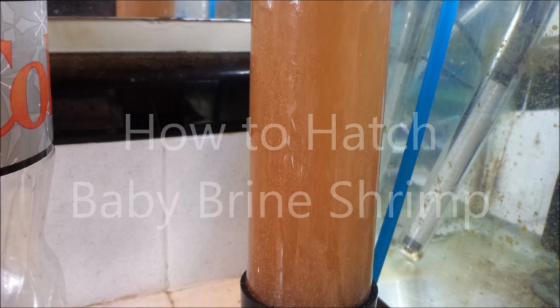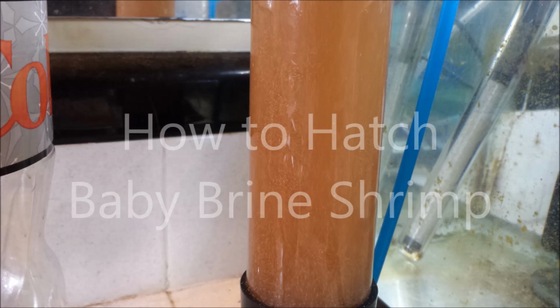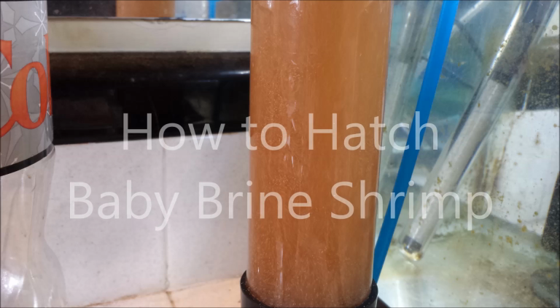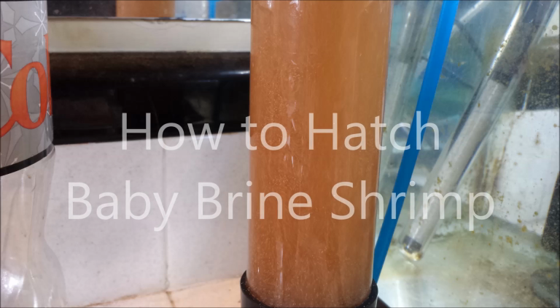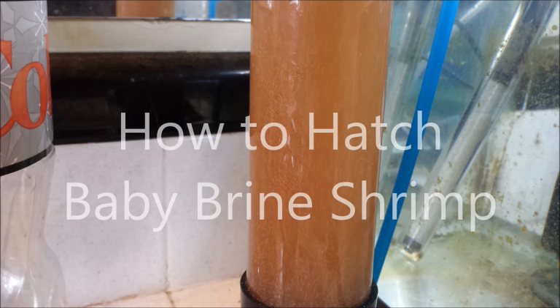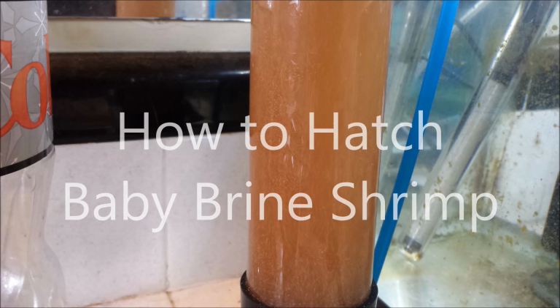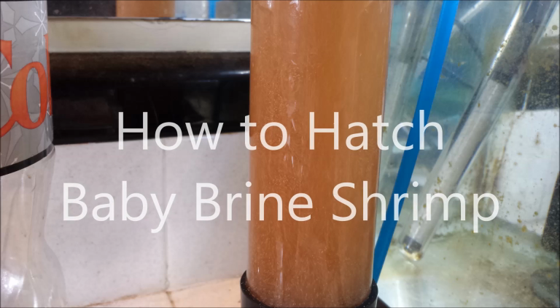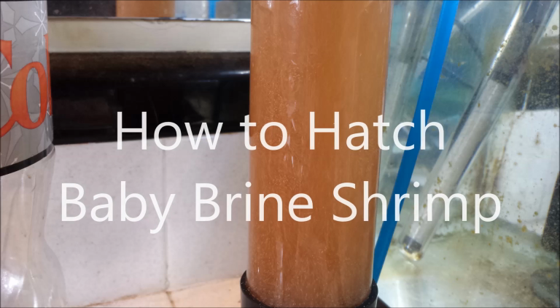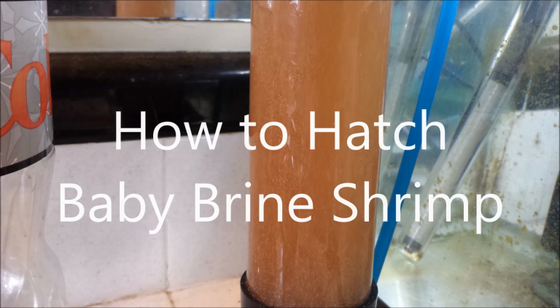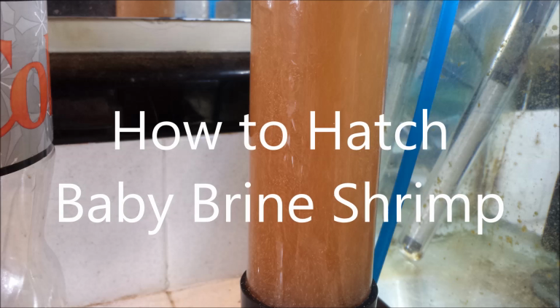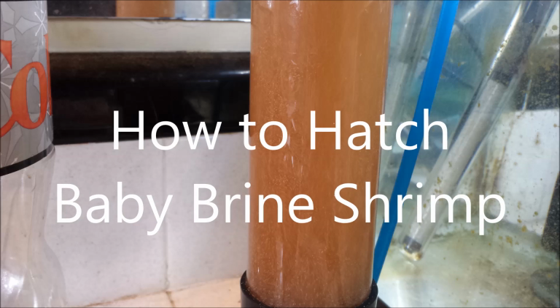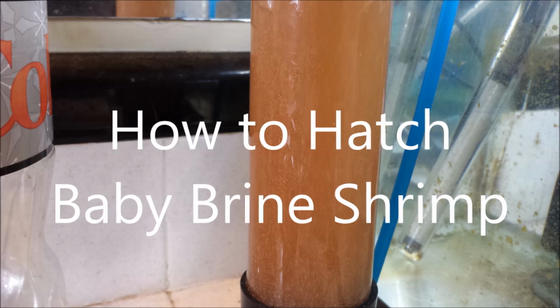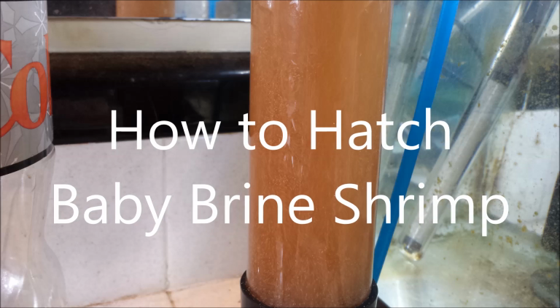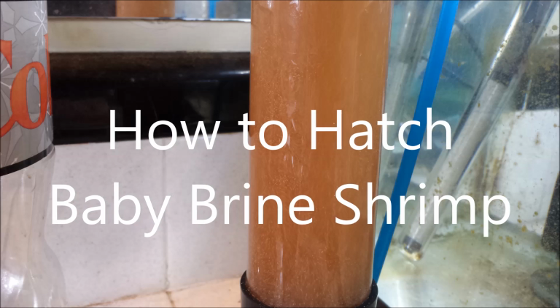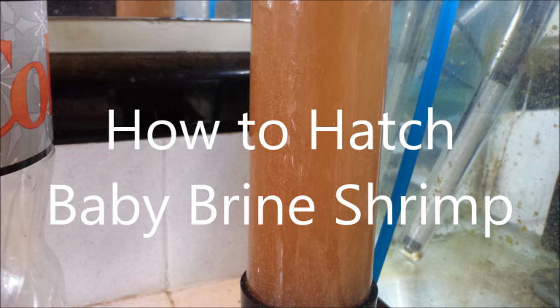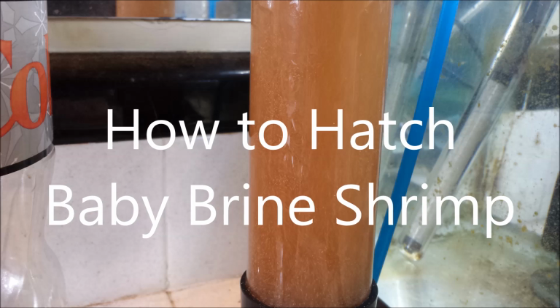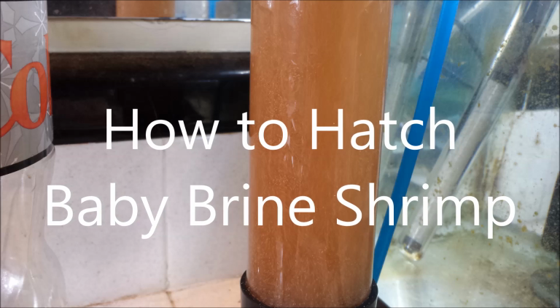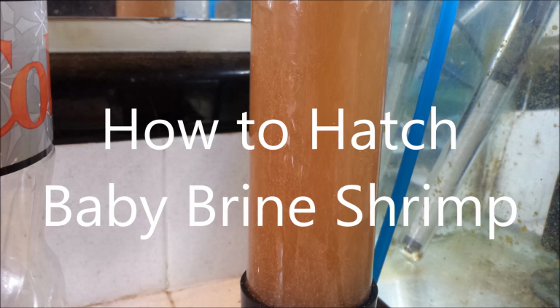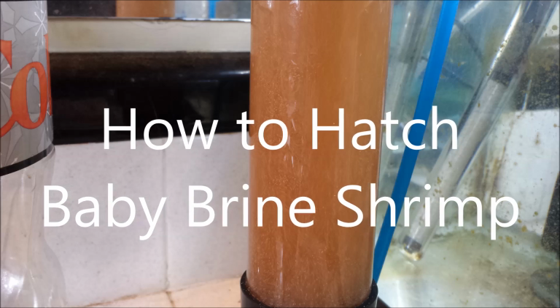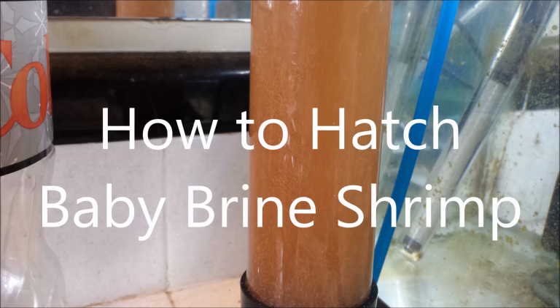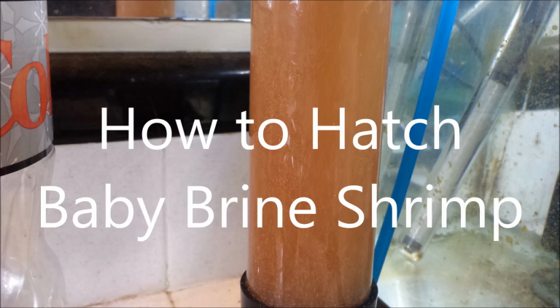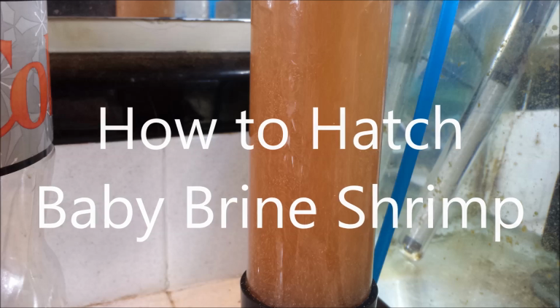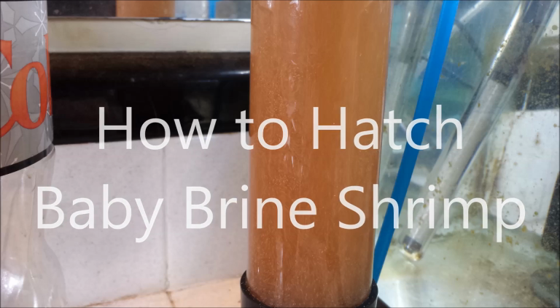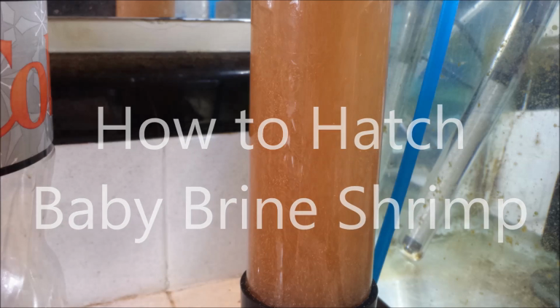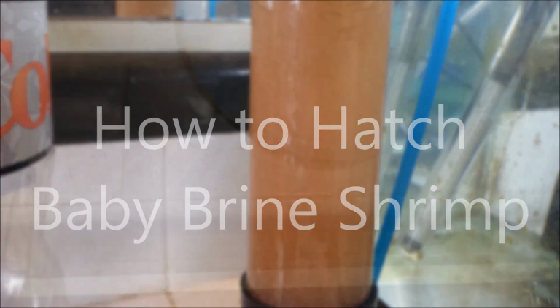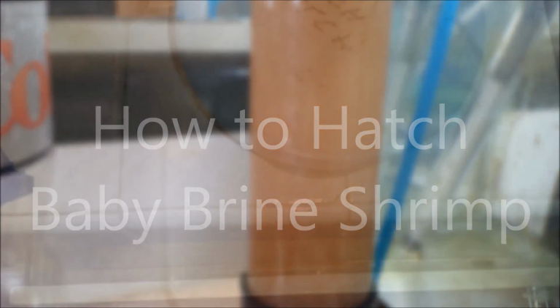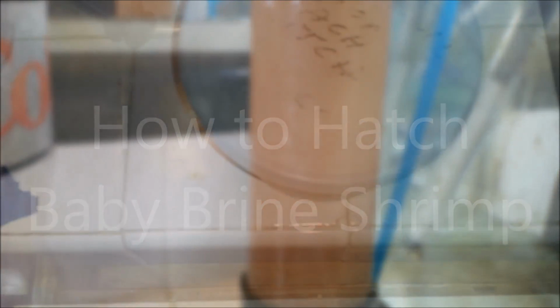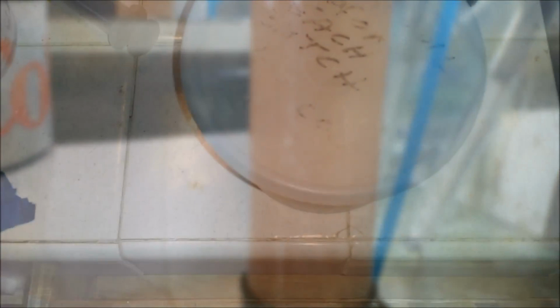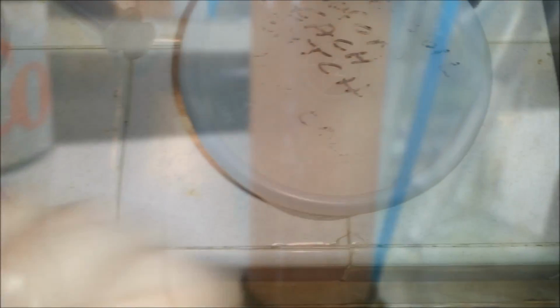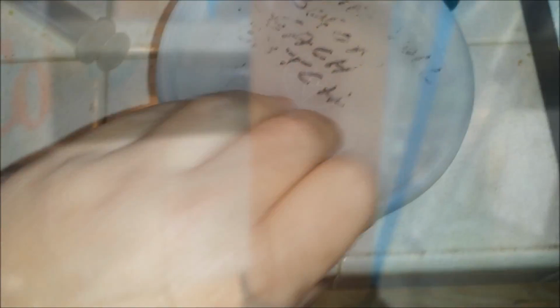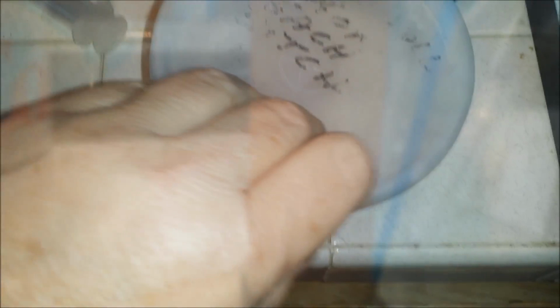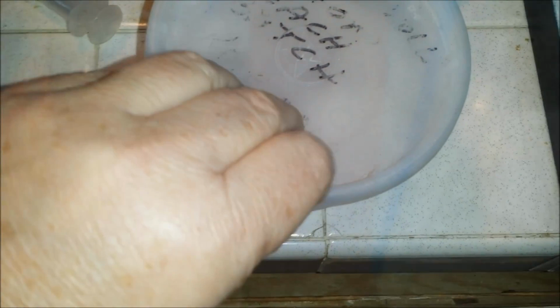Hello everybody. I thought this week I'd show you what steps I go through to hatch baby brine shrimp.